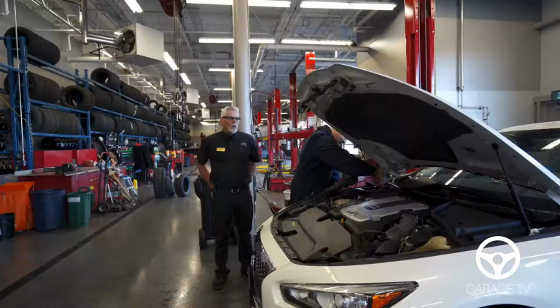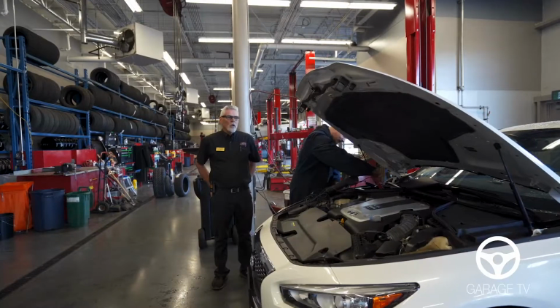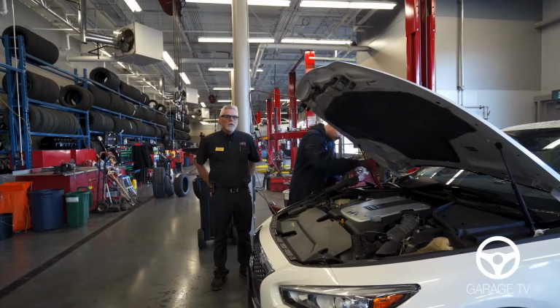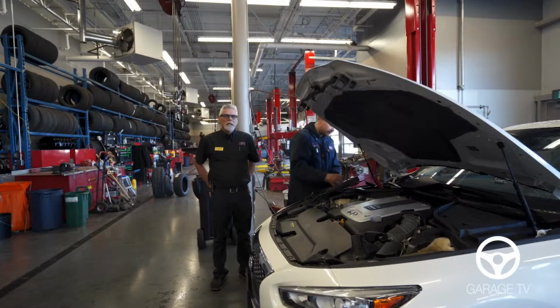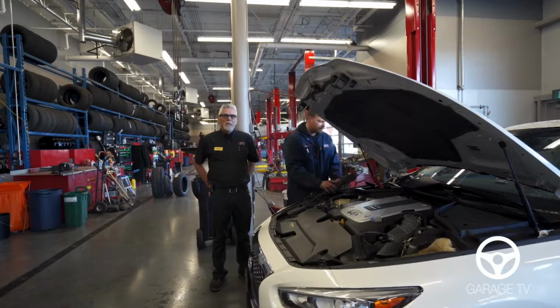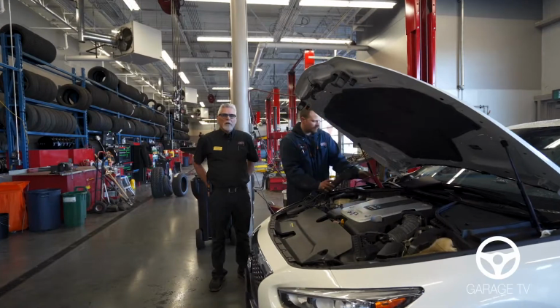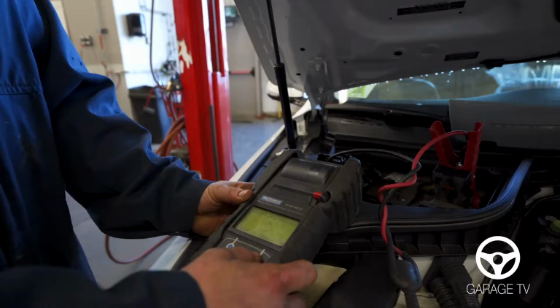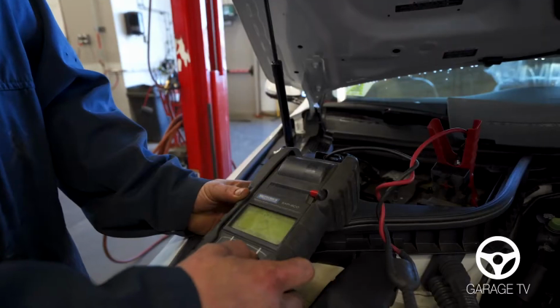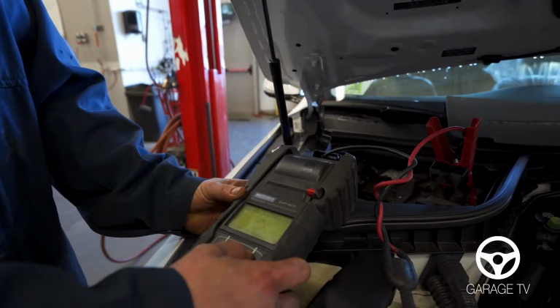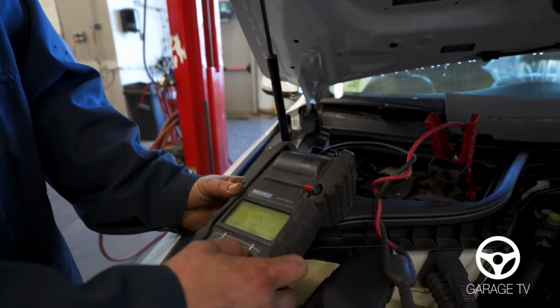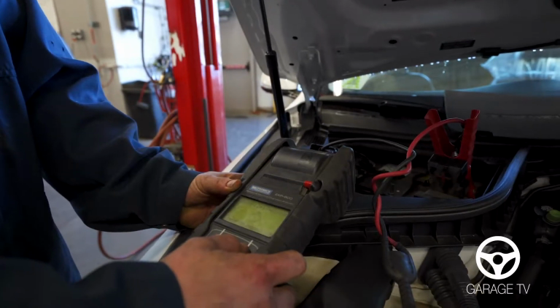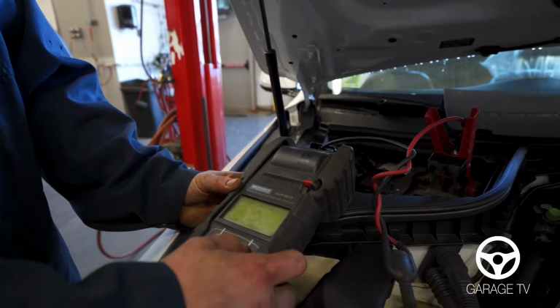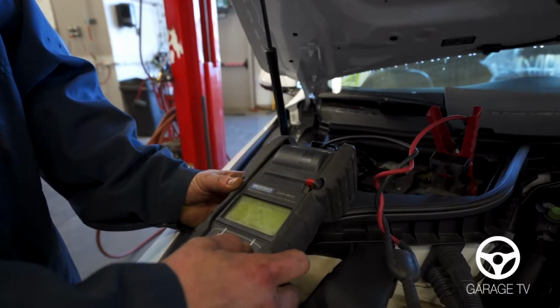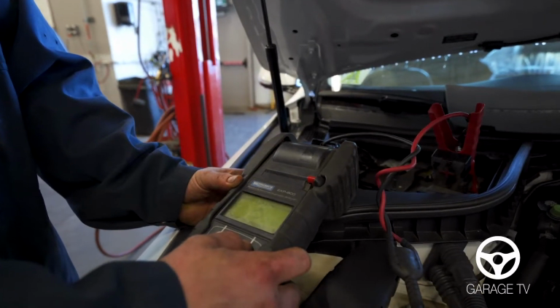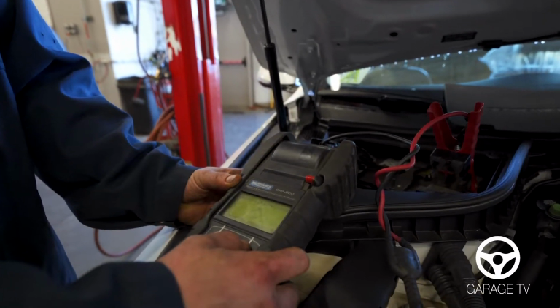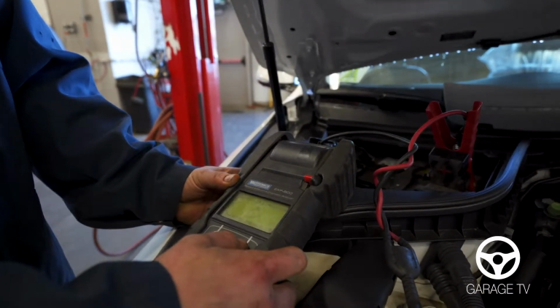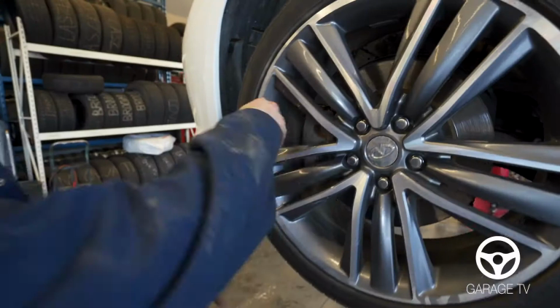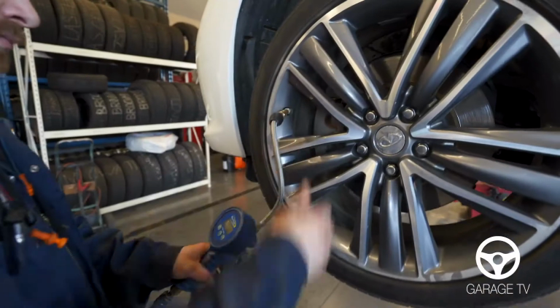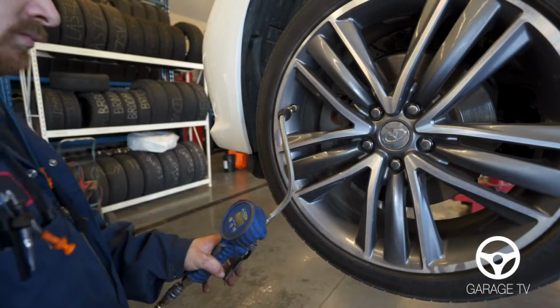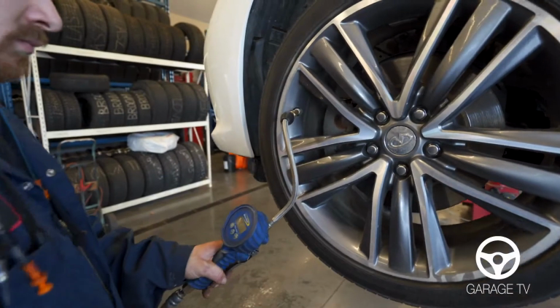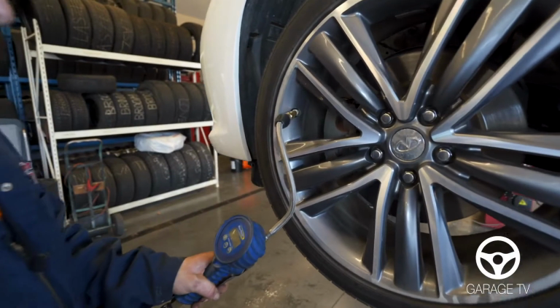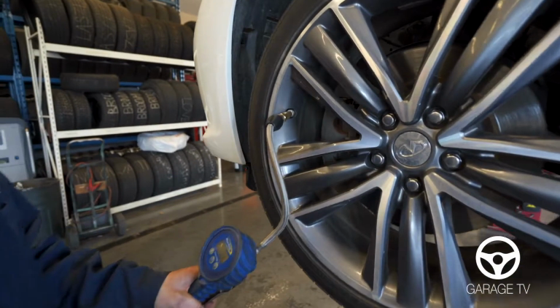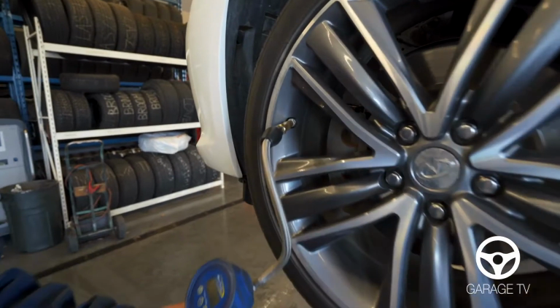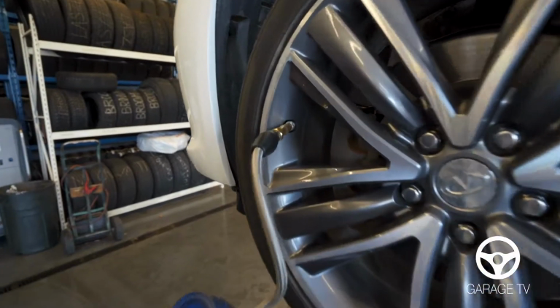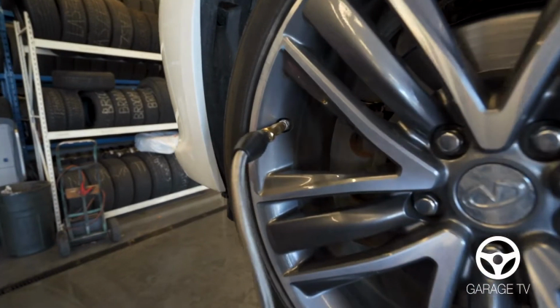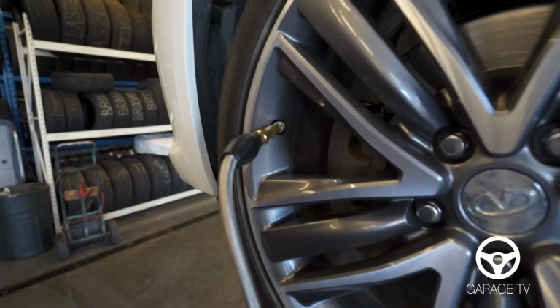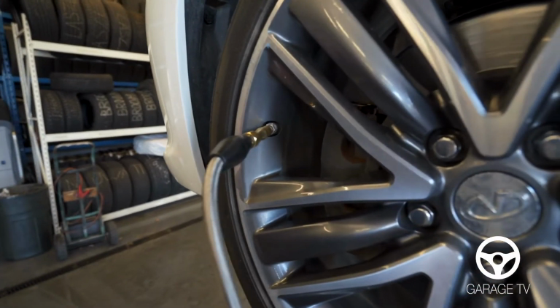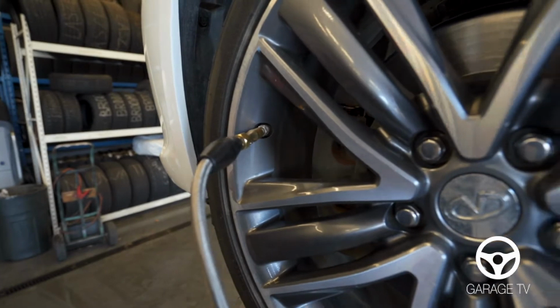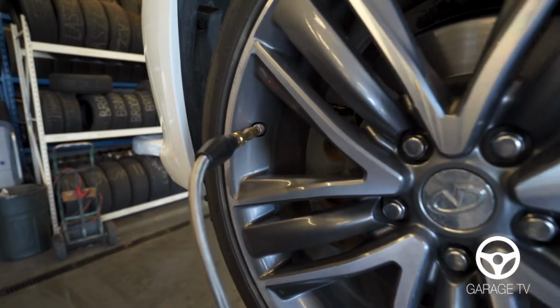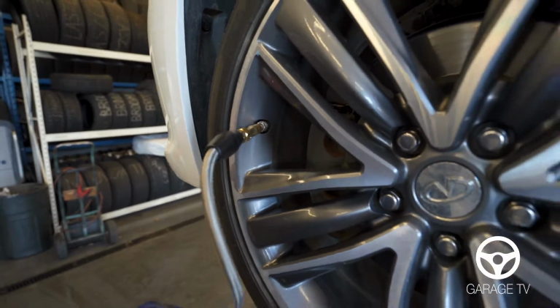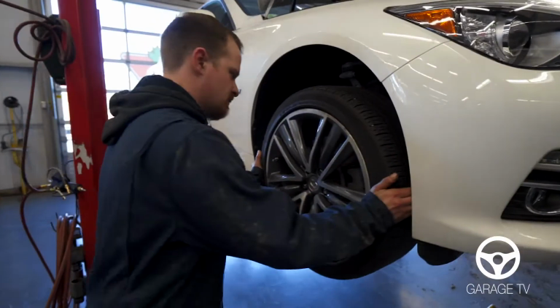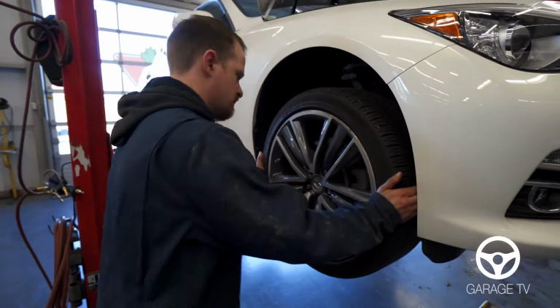We also test the battery on each inspection, as well as tire pressures and the condition of the tires for wear and cracks.